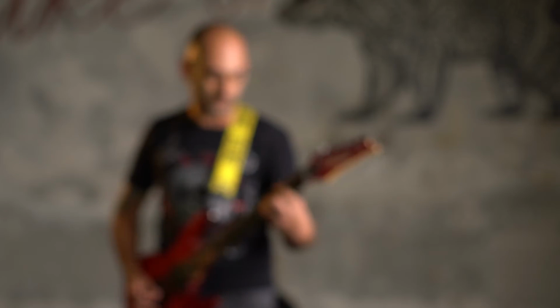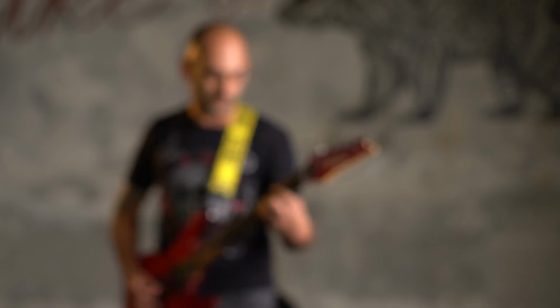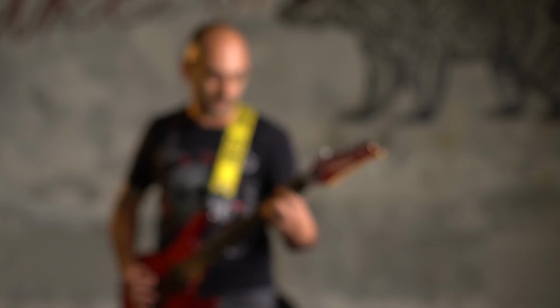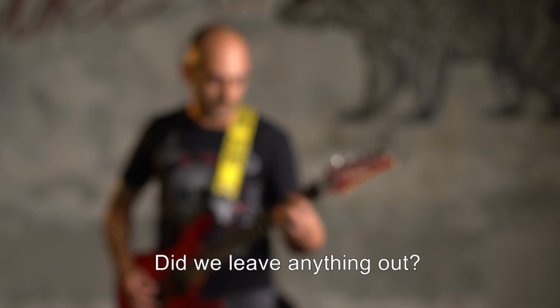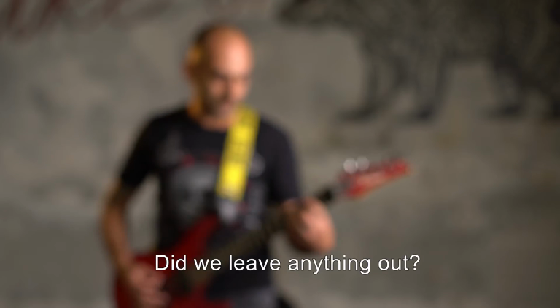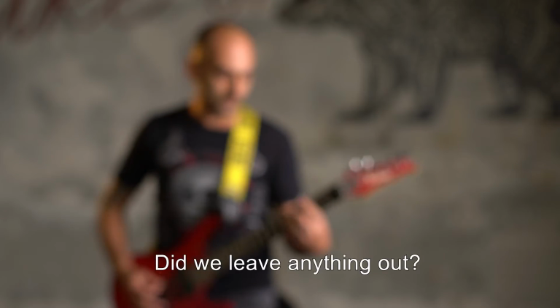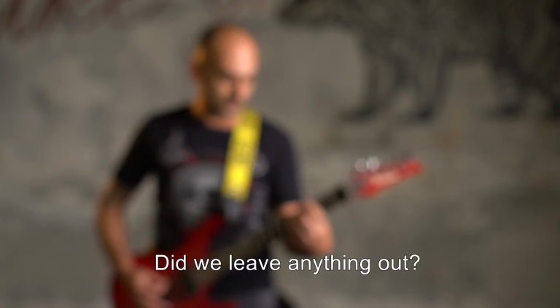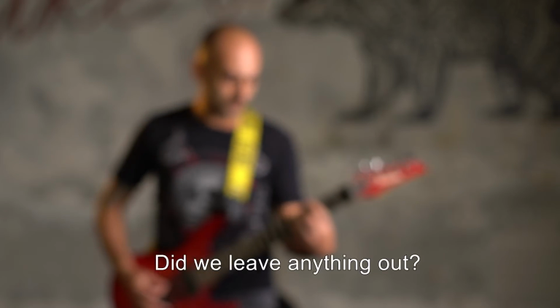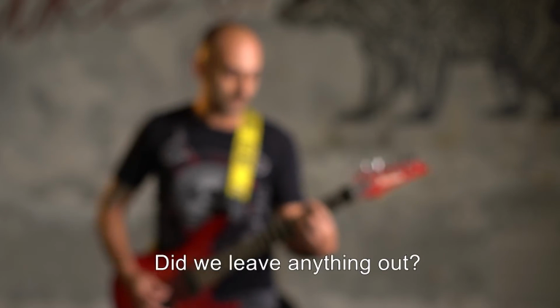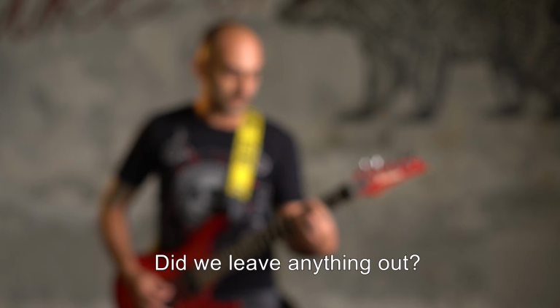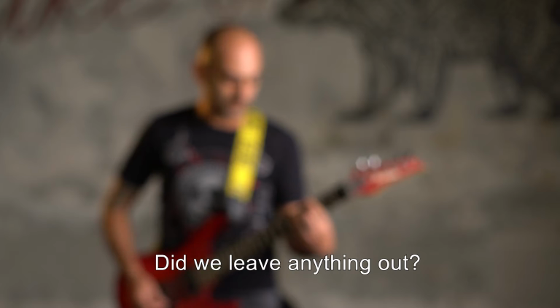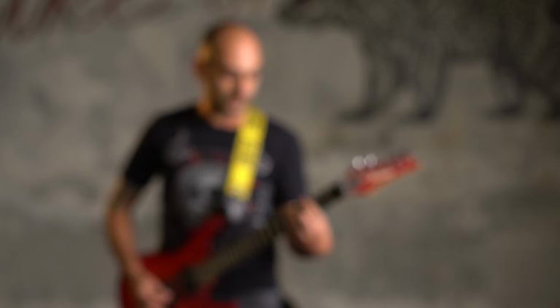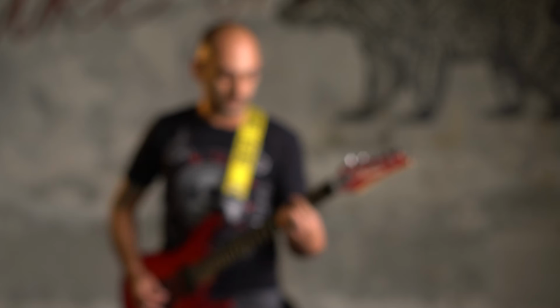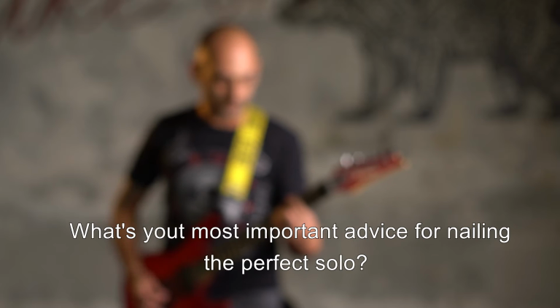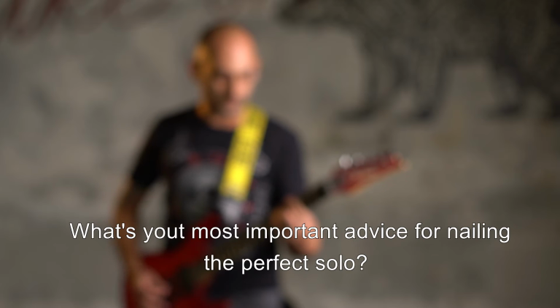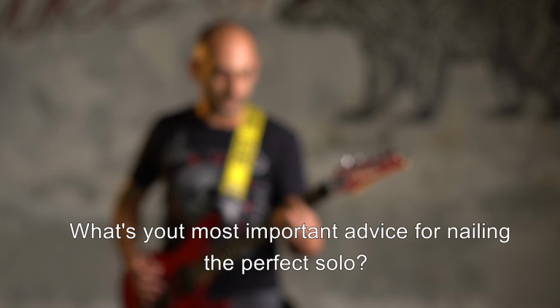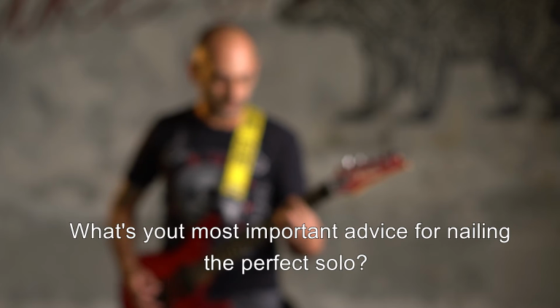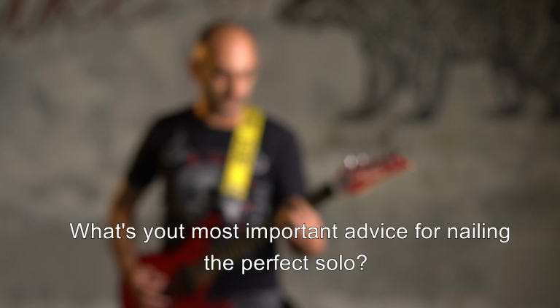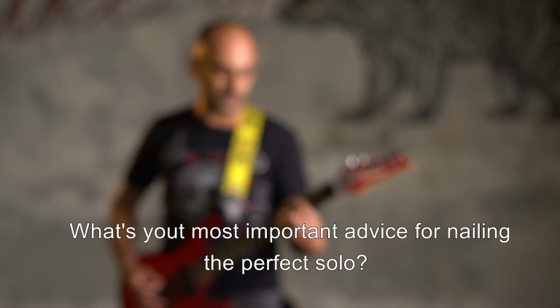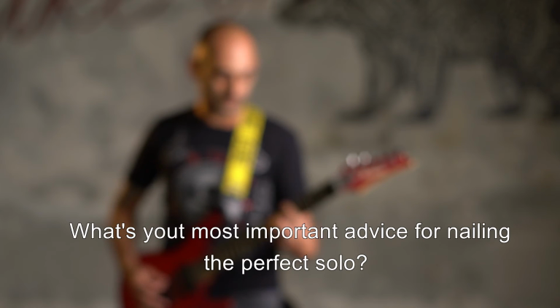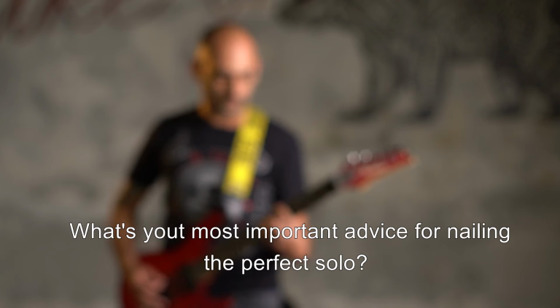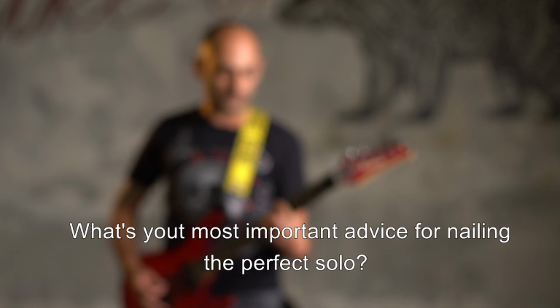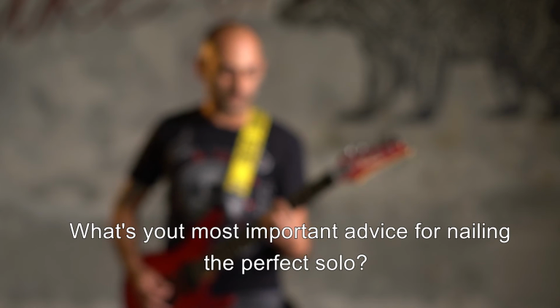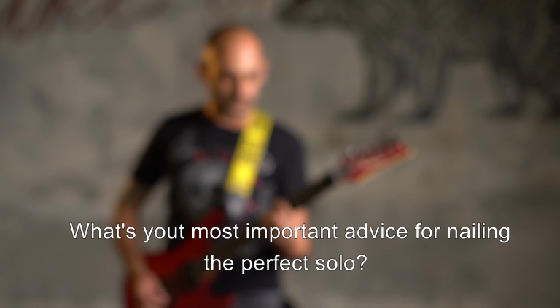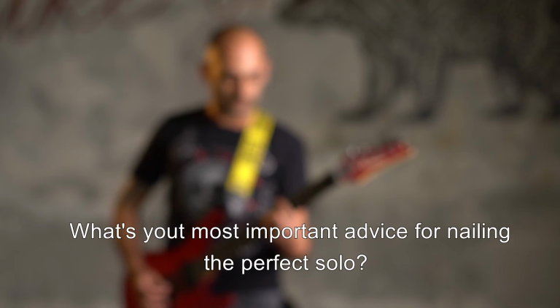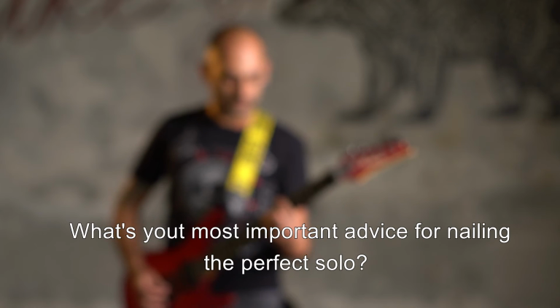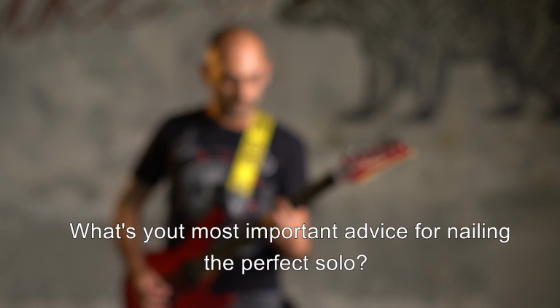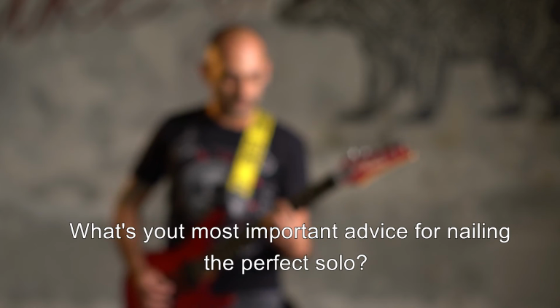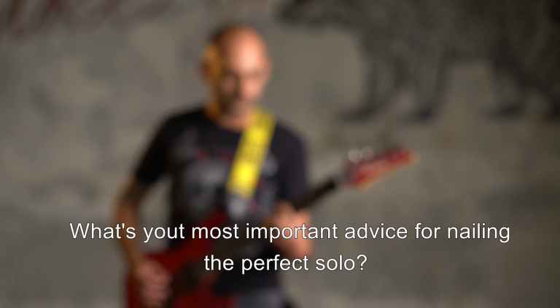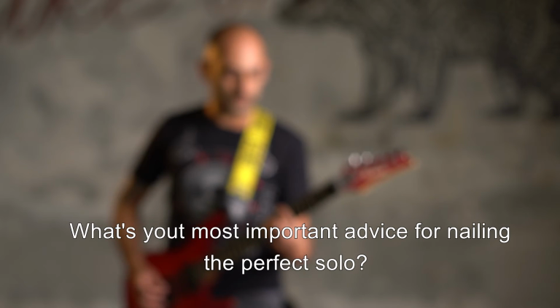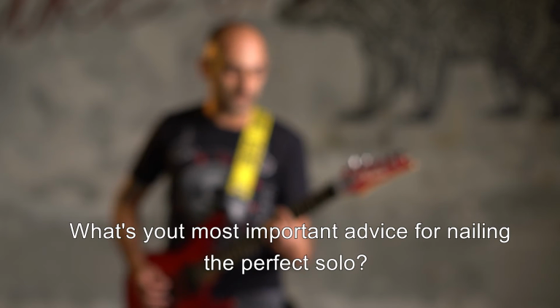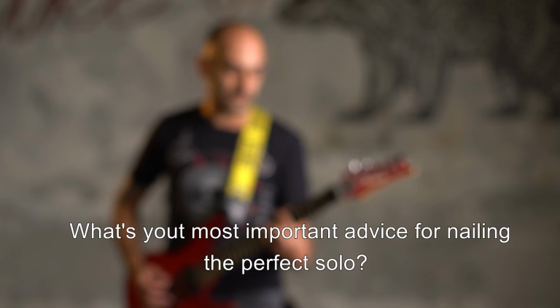Did we leave anything out? What's your most important advice for nailing the perfect solo?